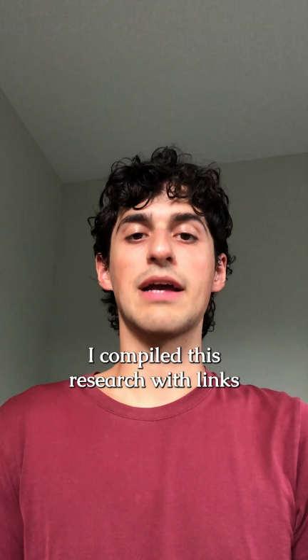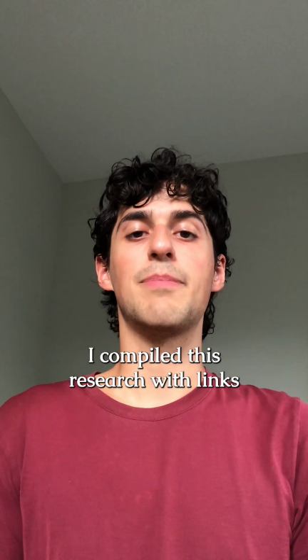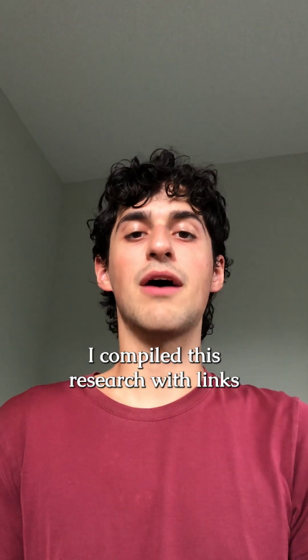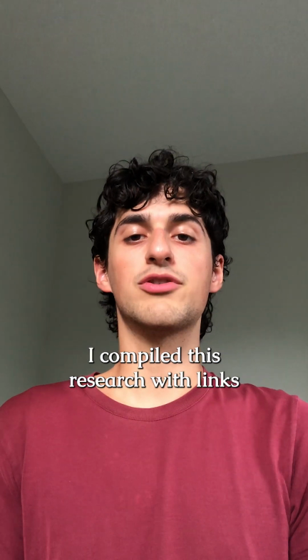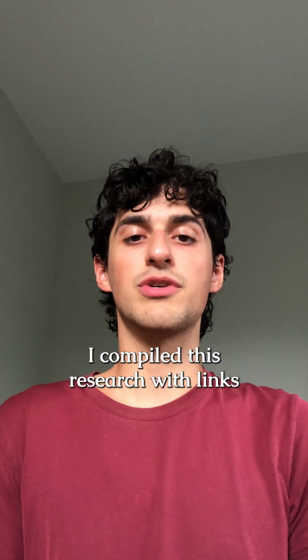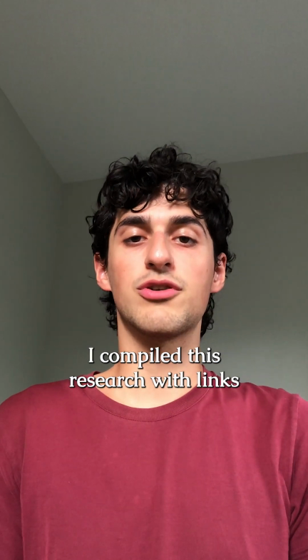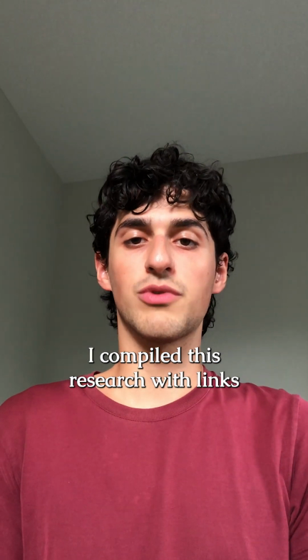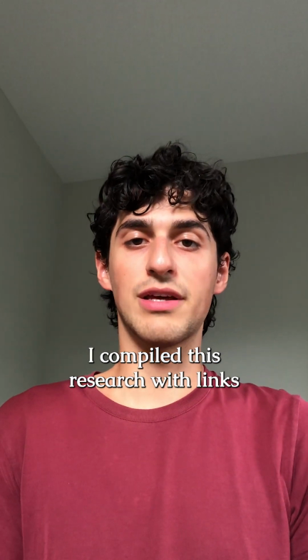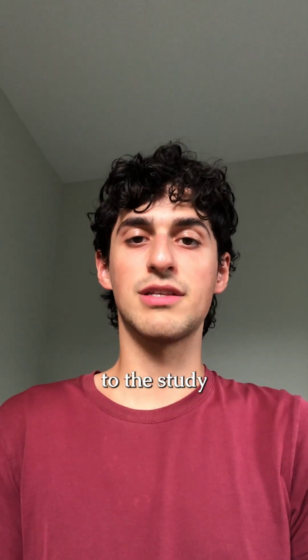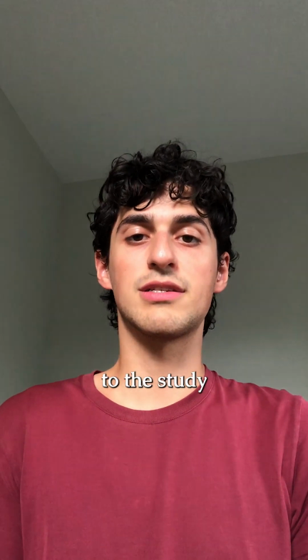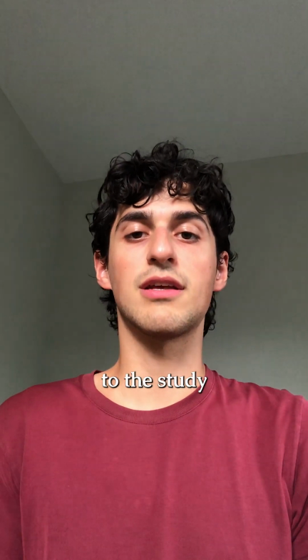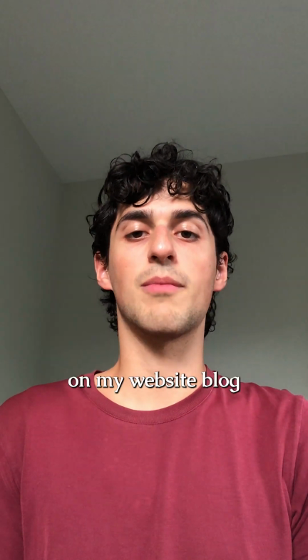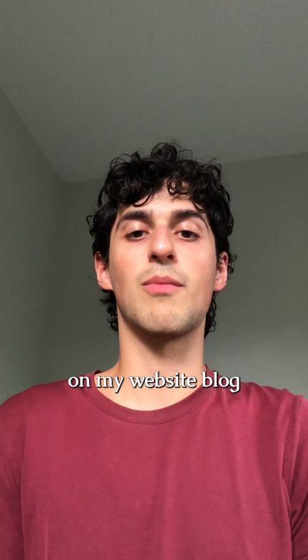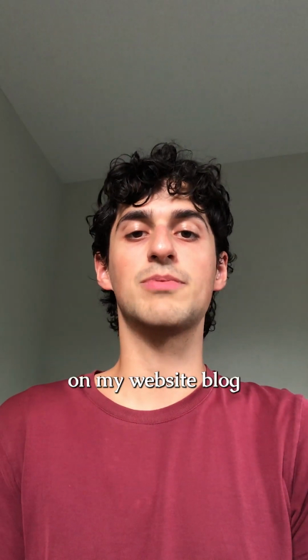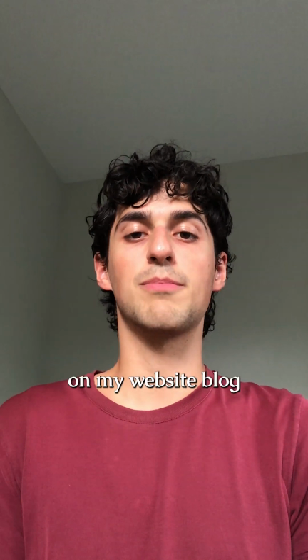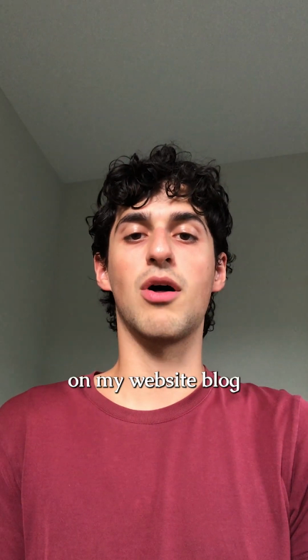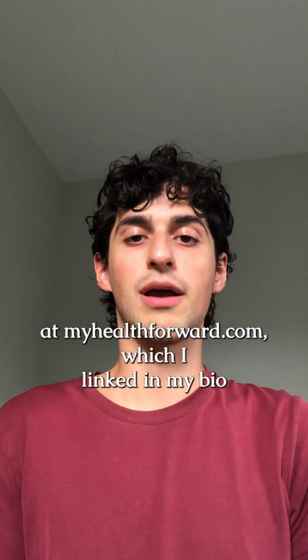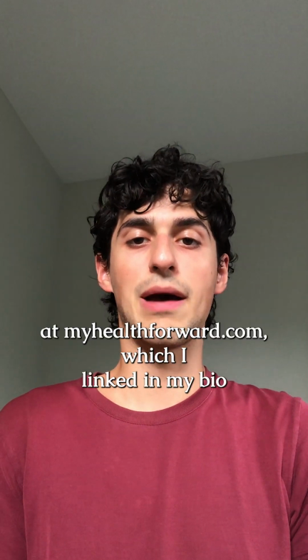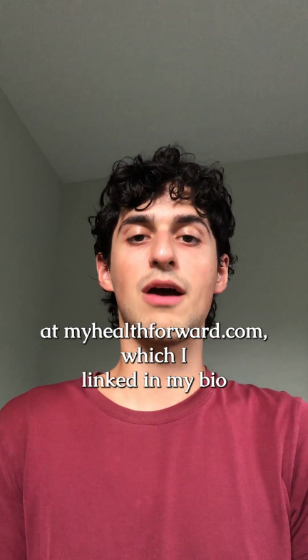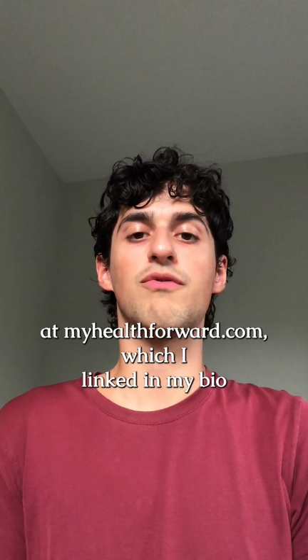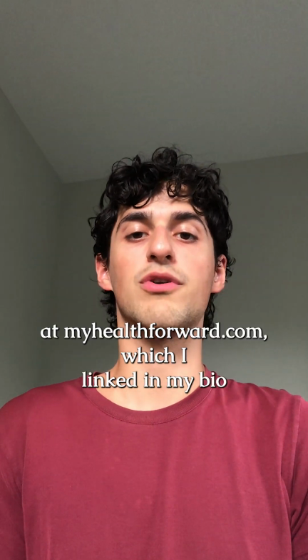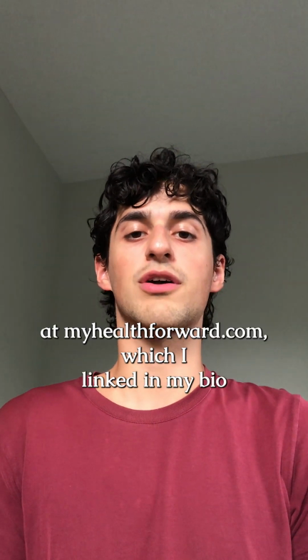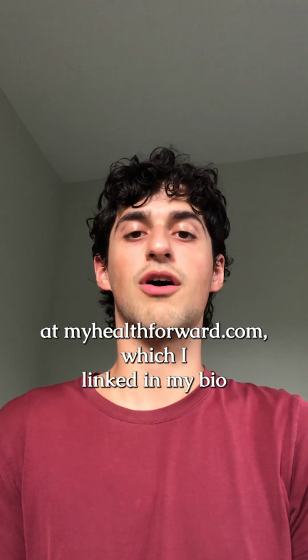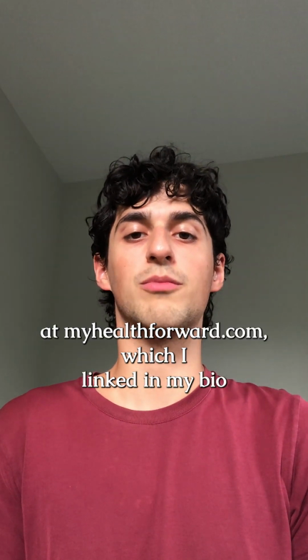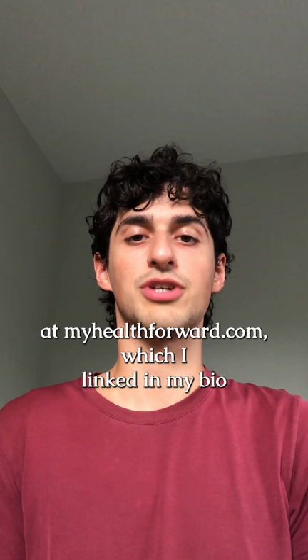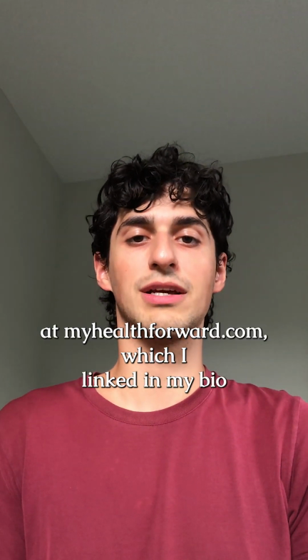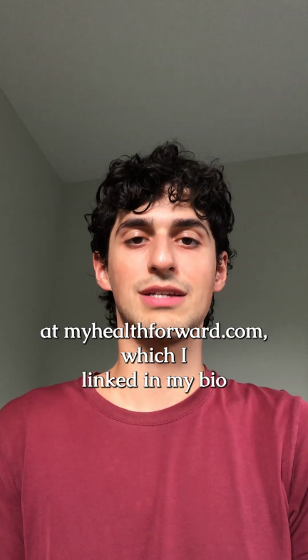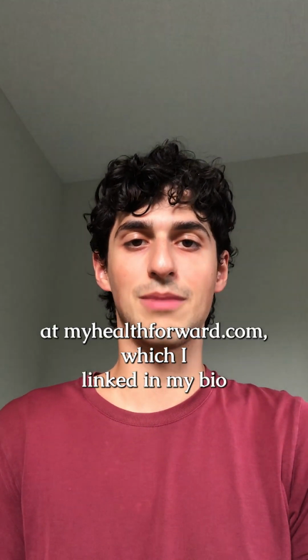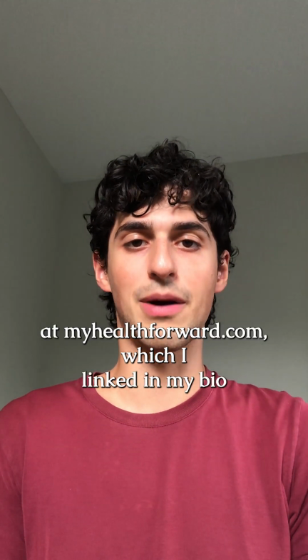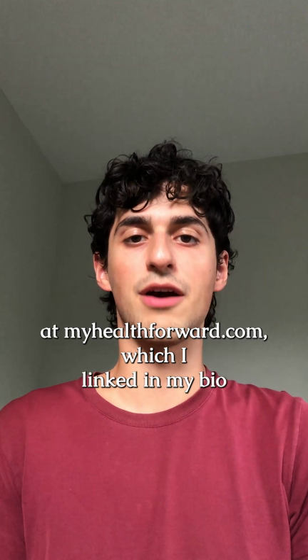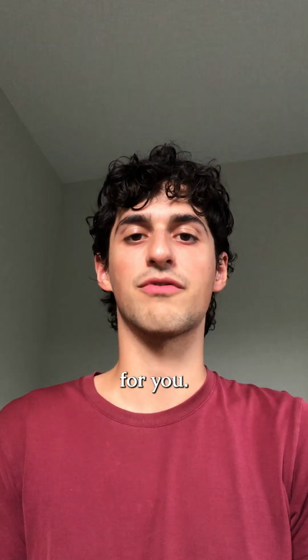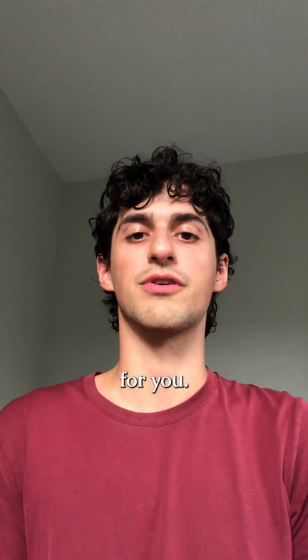I compiled this research with links to the study on my website blog at myhealthforward.com, which I linked in my bio for you.